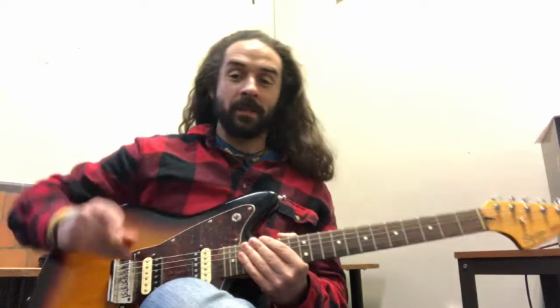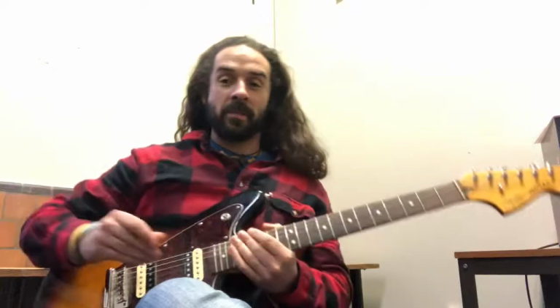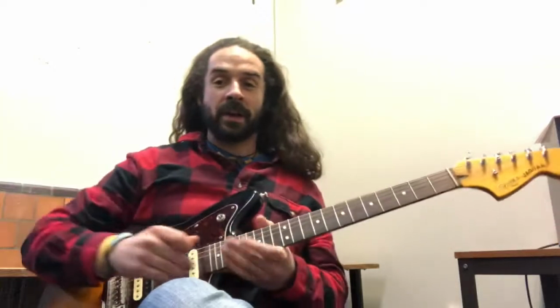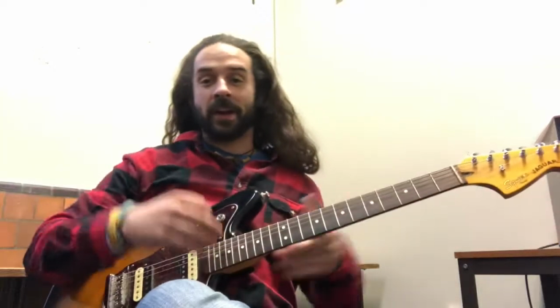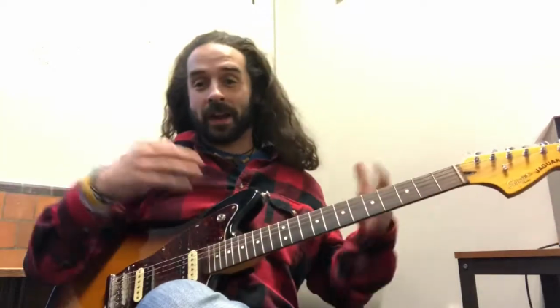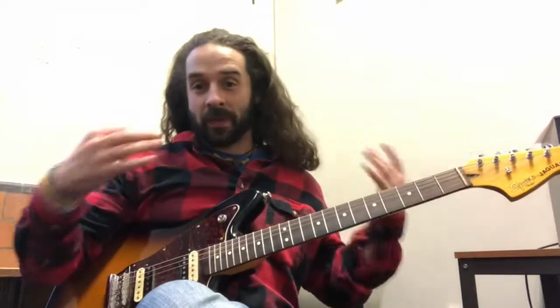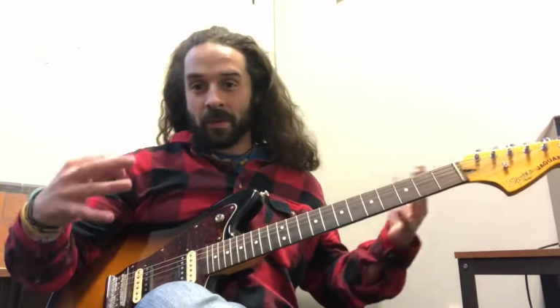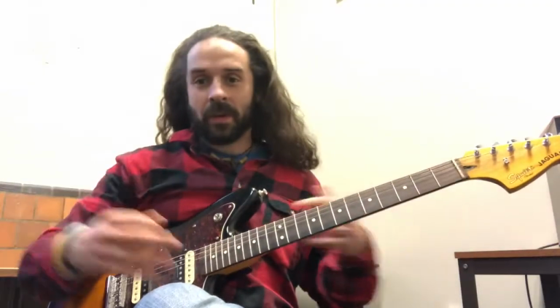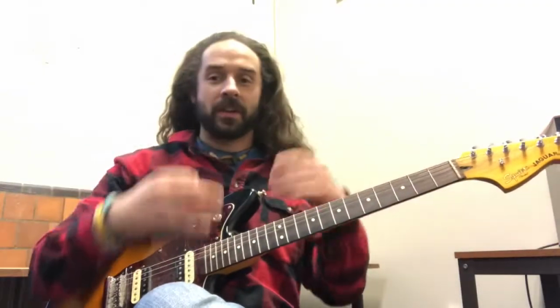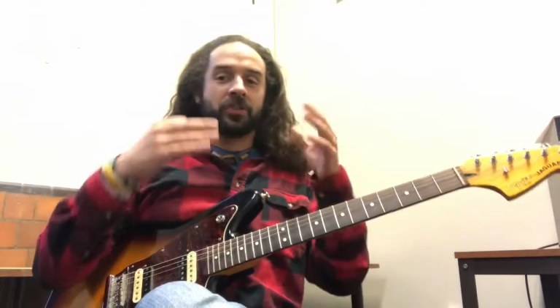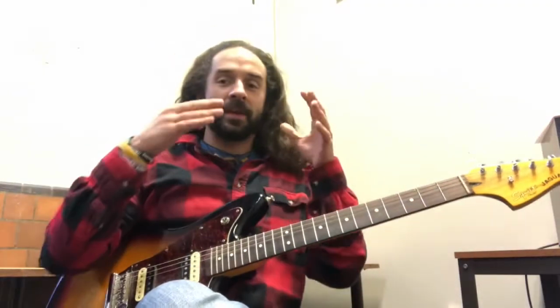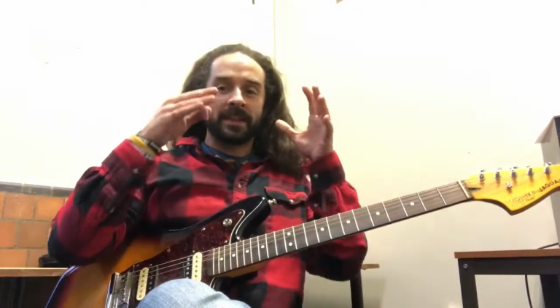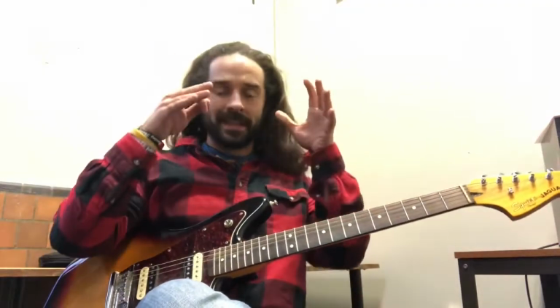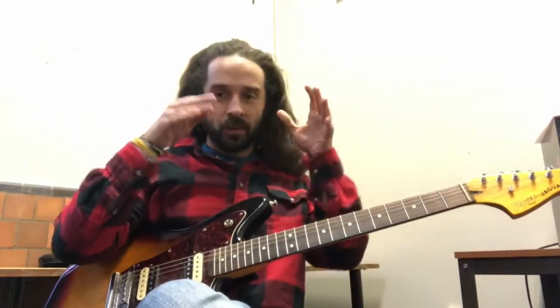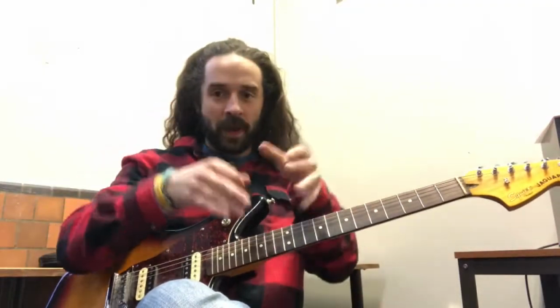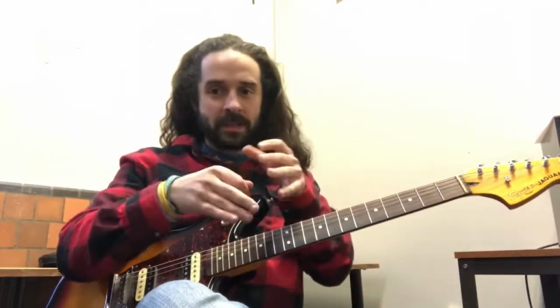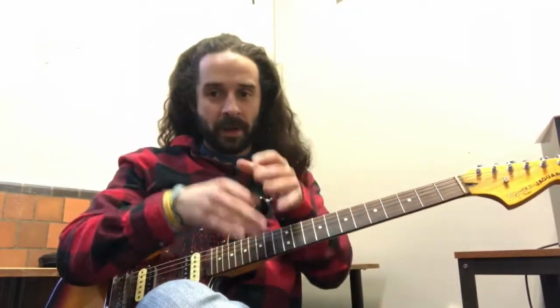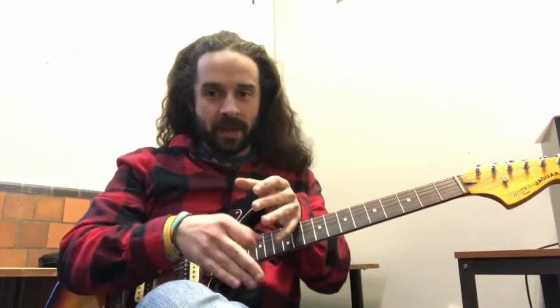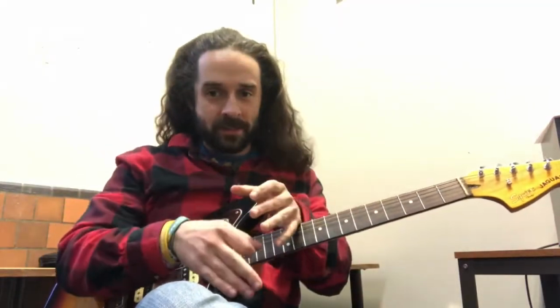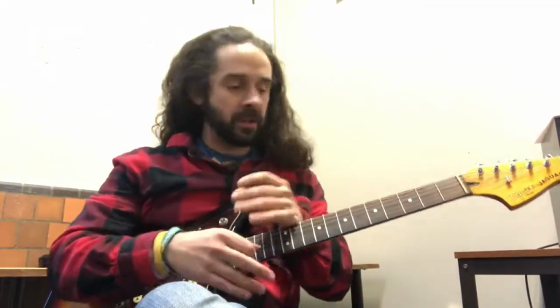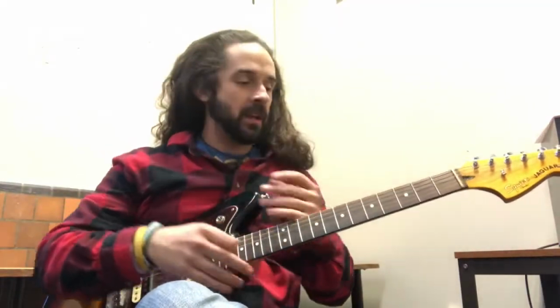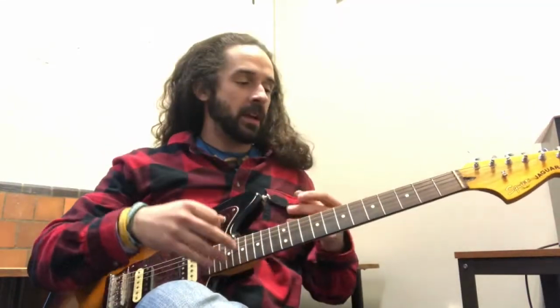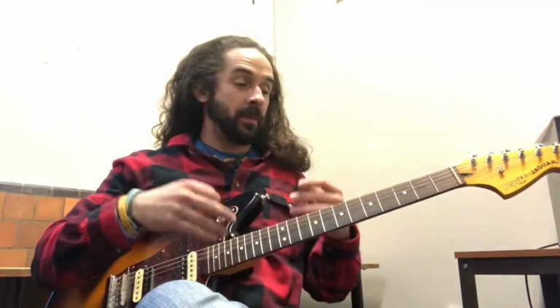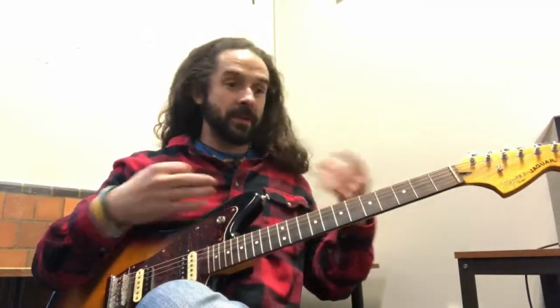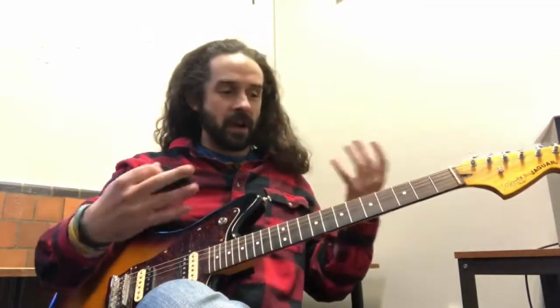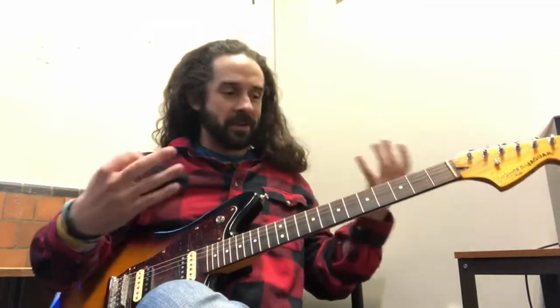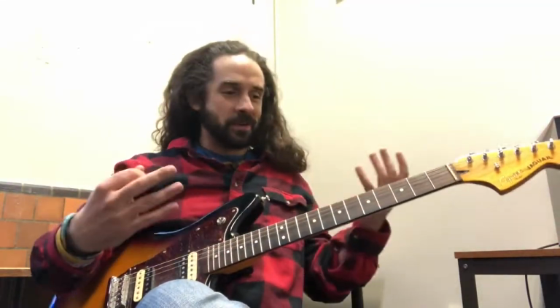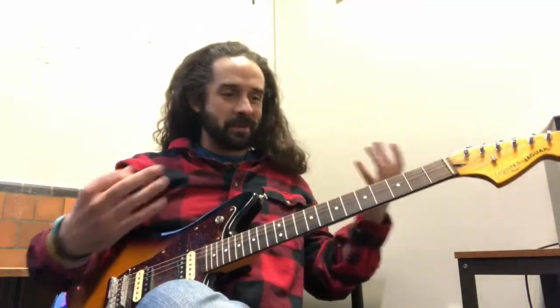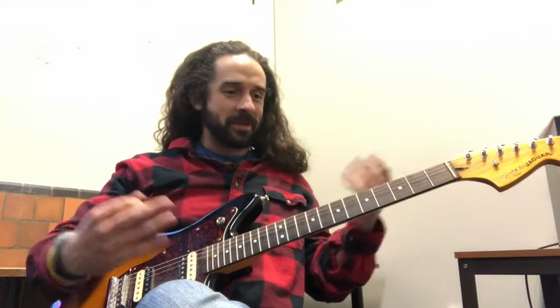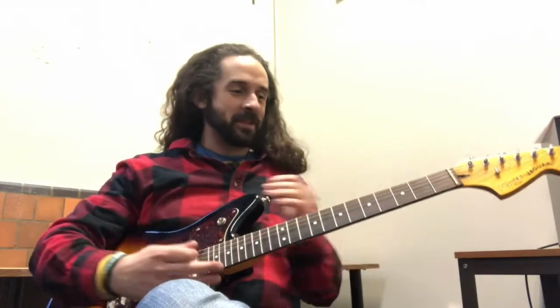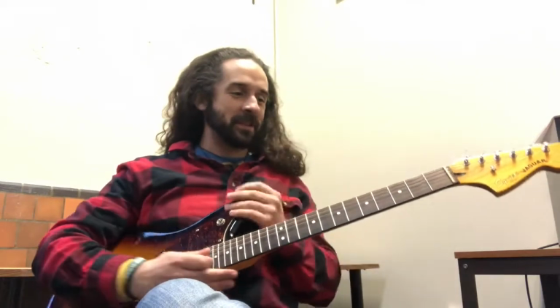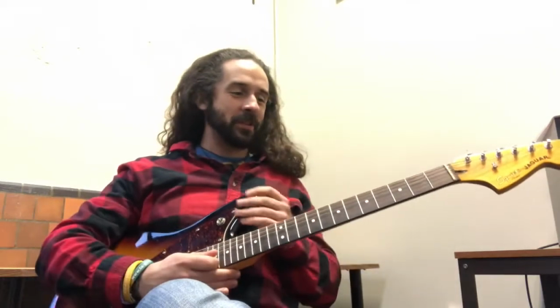Hello everybody. I'm going to break at work. I'm going to try to make this as quick as possible, but I'm a talker, so sometimes it's a little difficult.